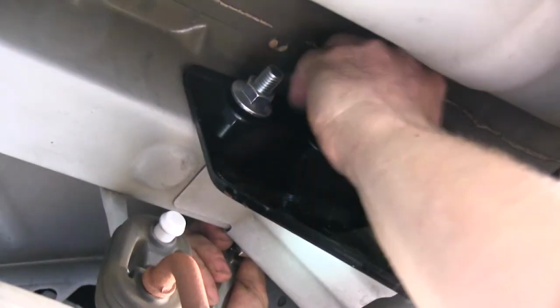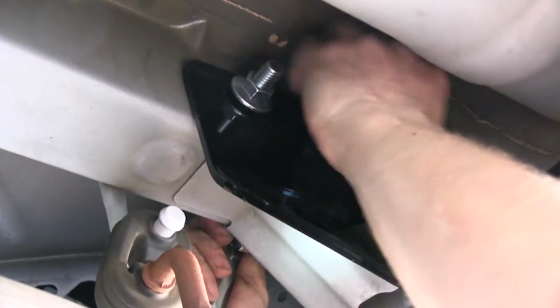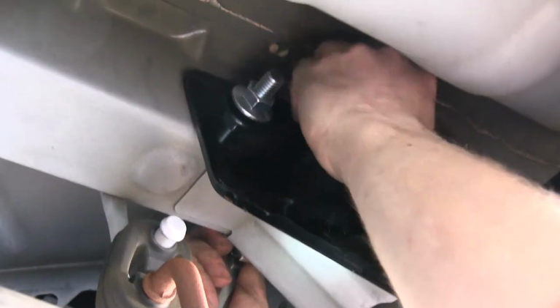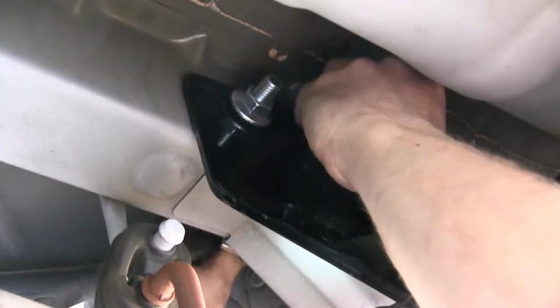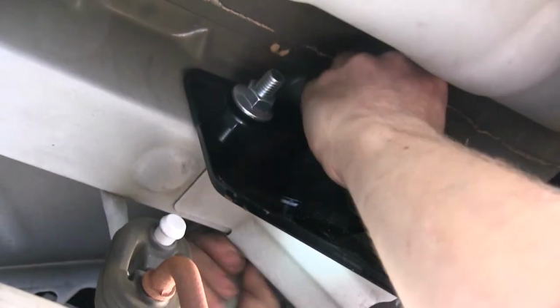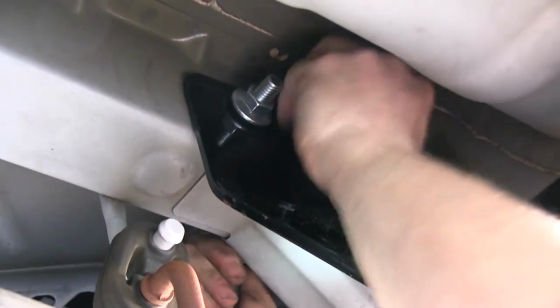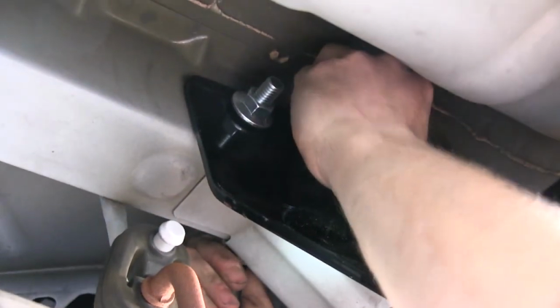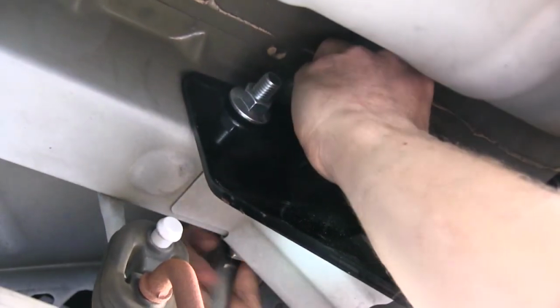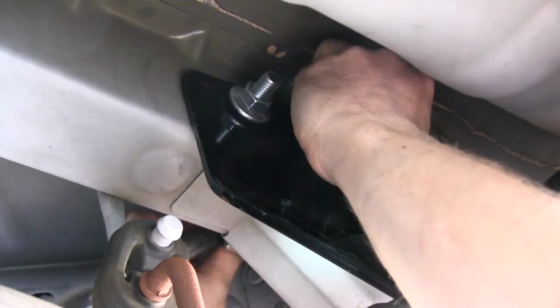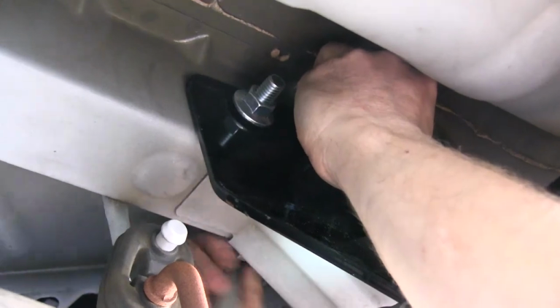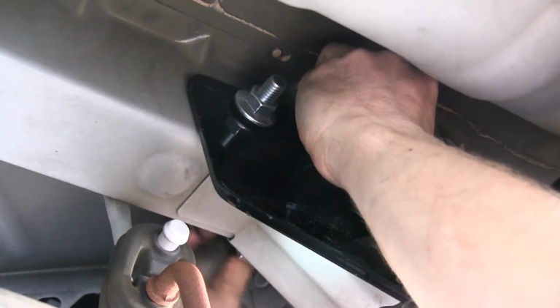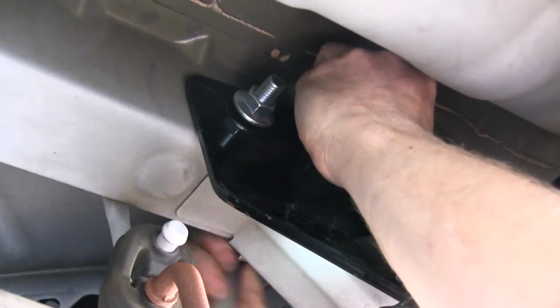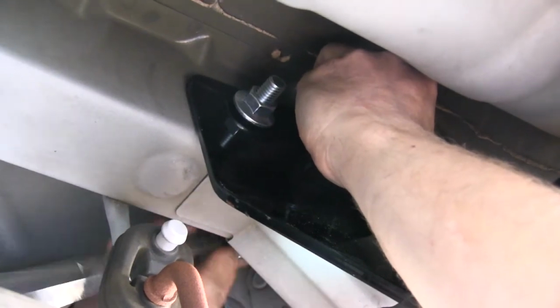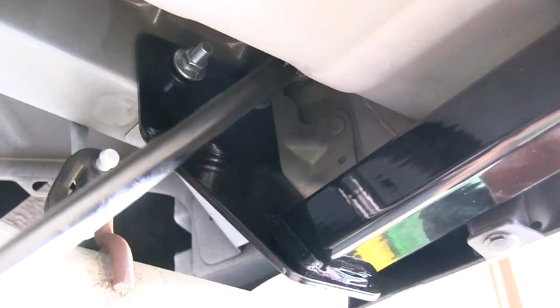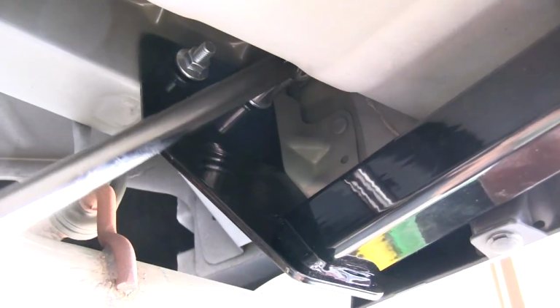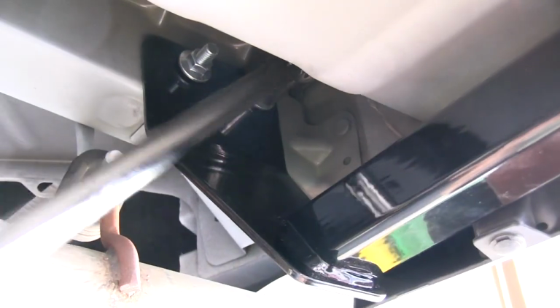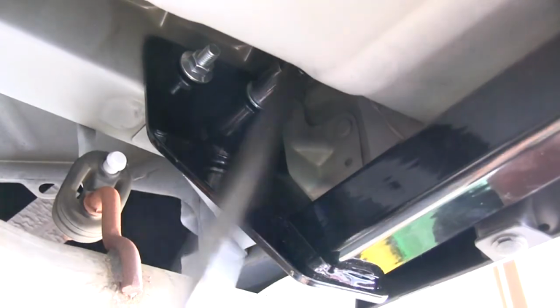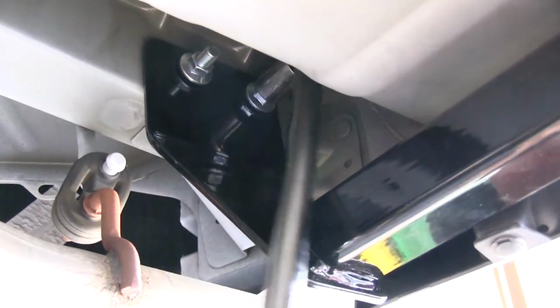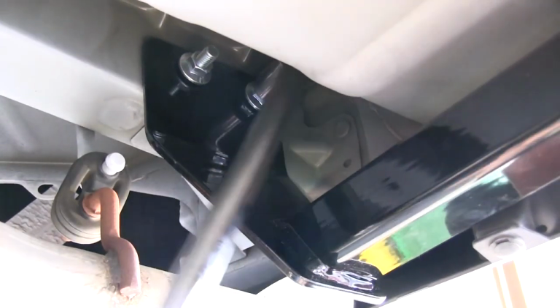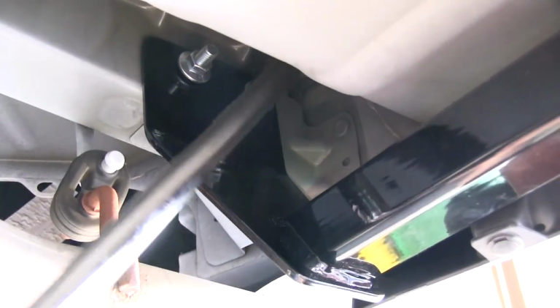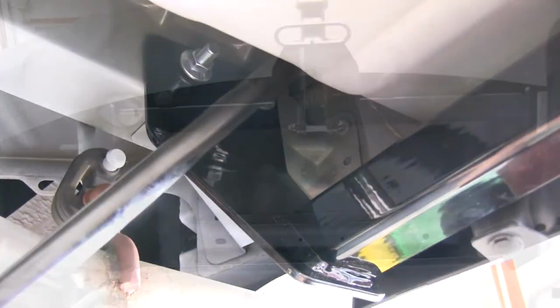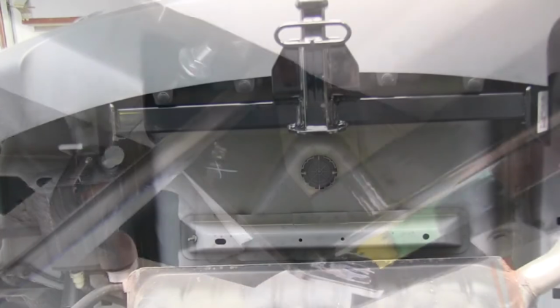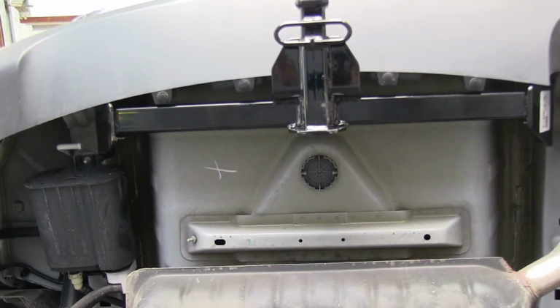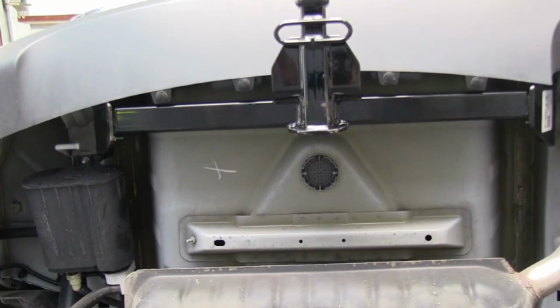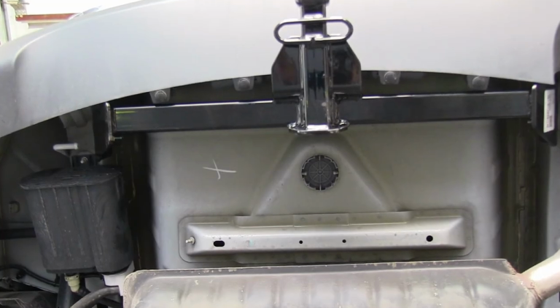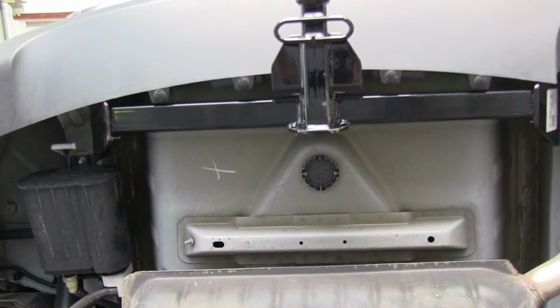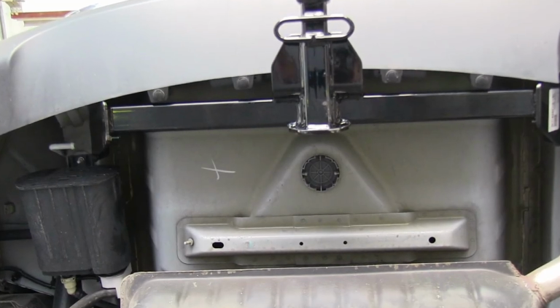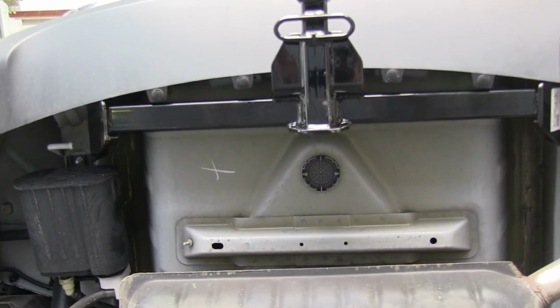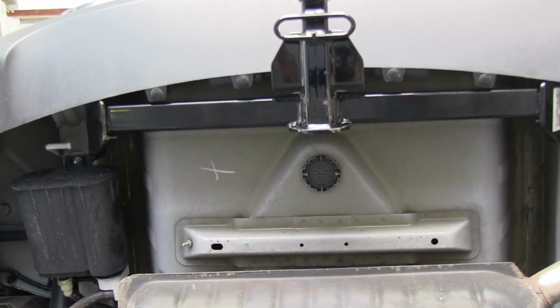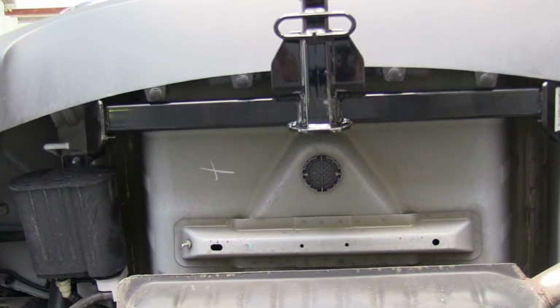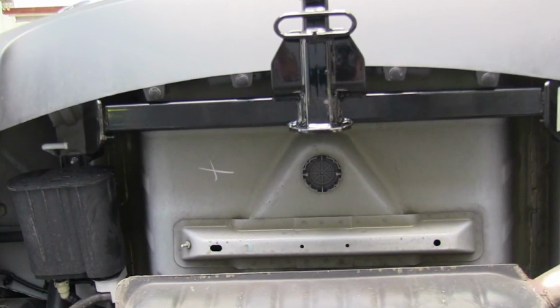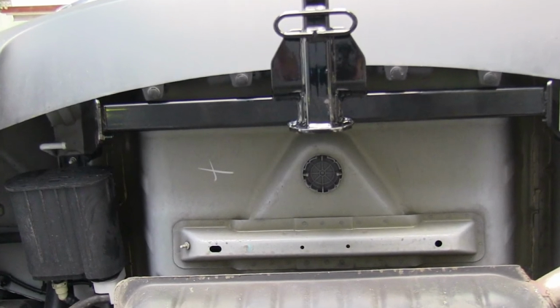And with that, that finishes the install of part number 11133 from Curt on our 2012 Chrysler 200.